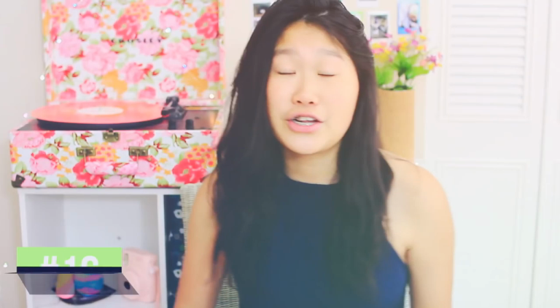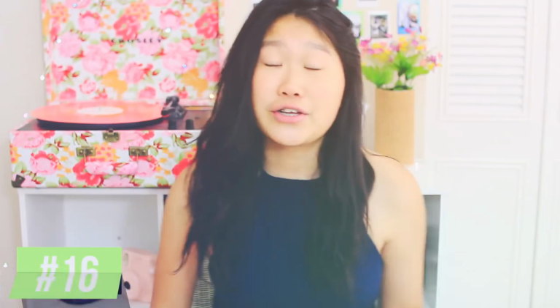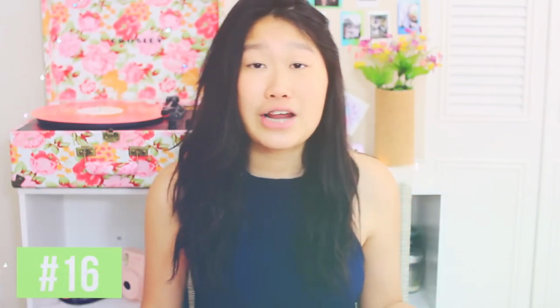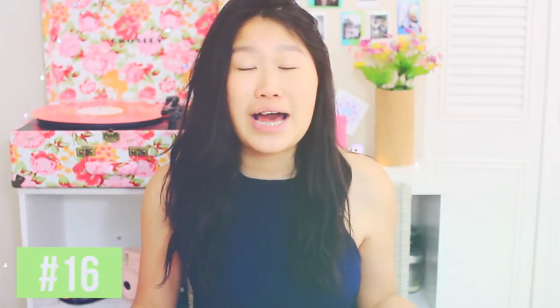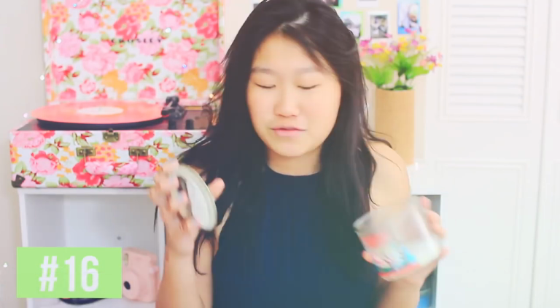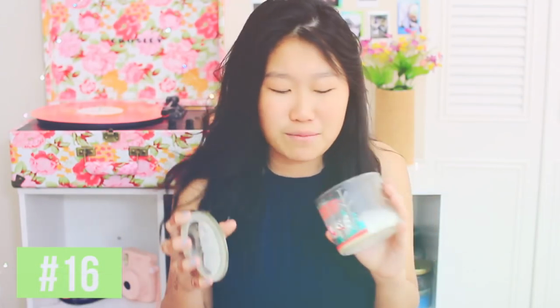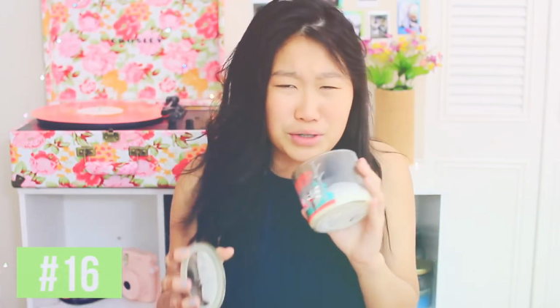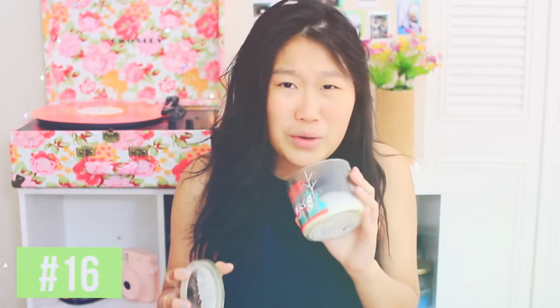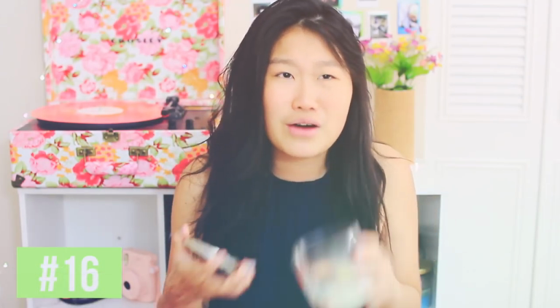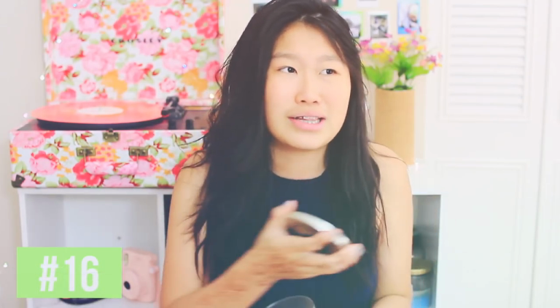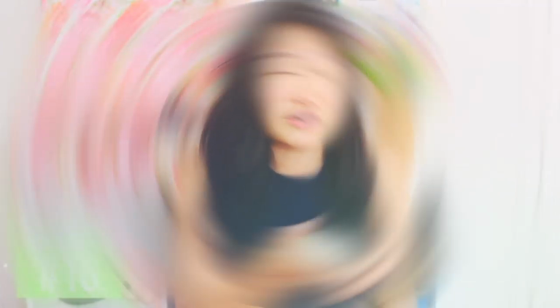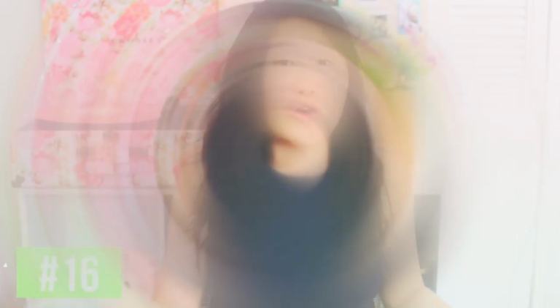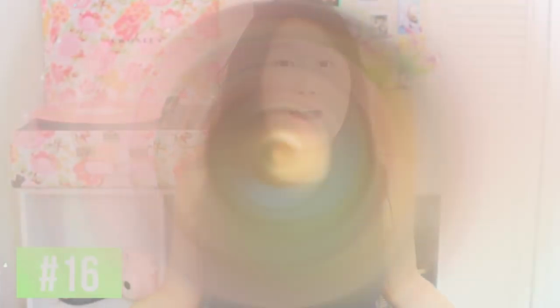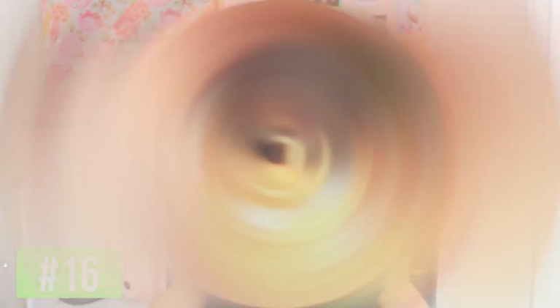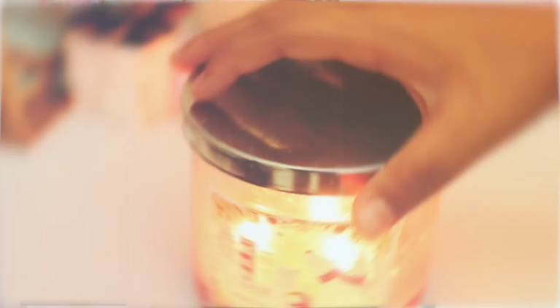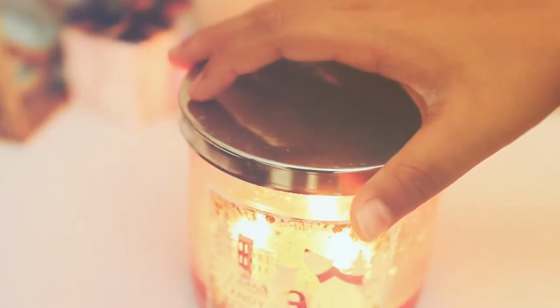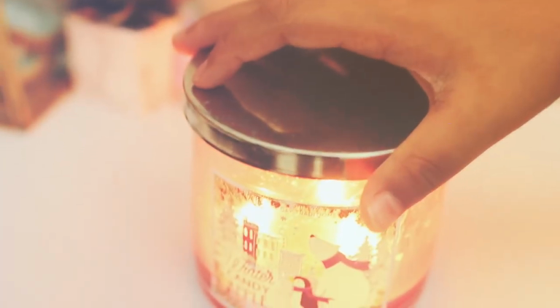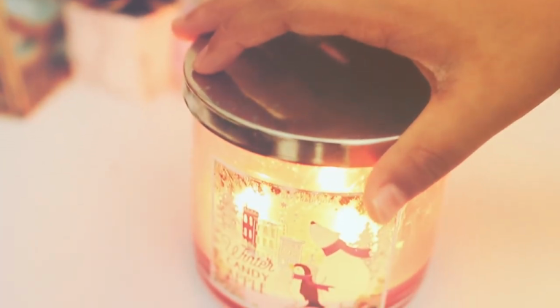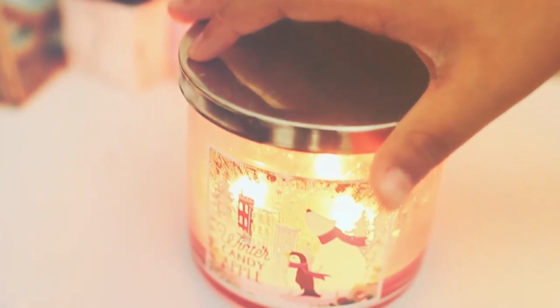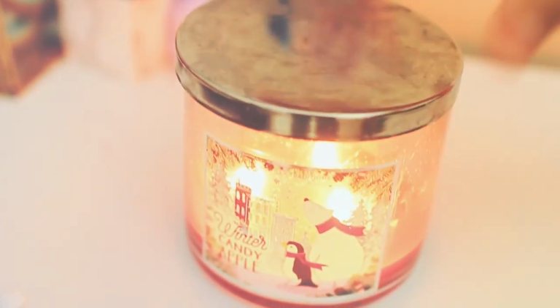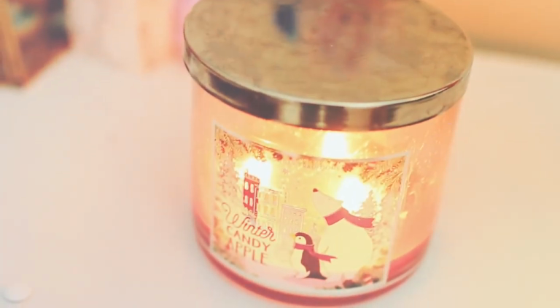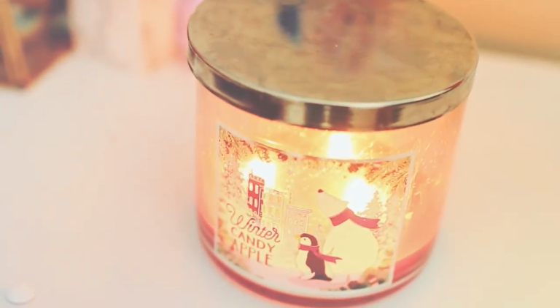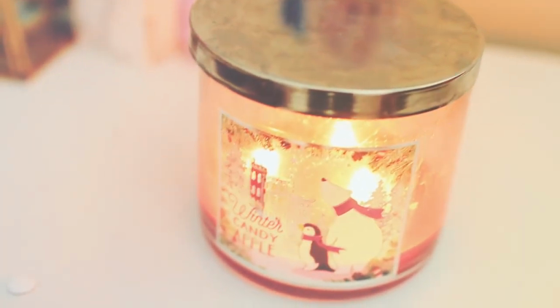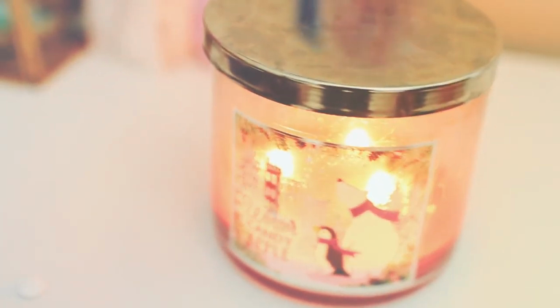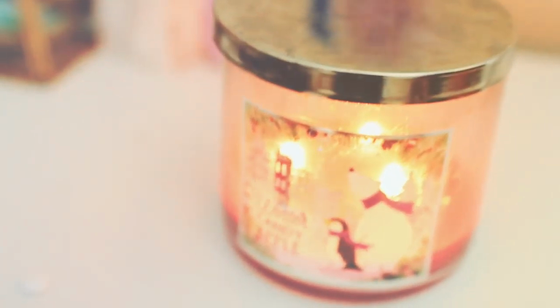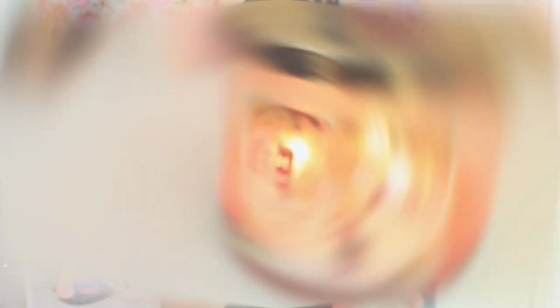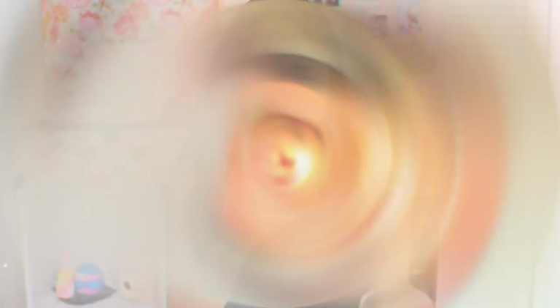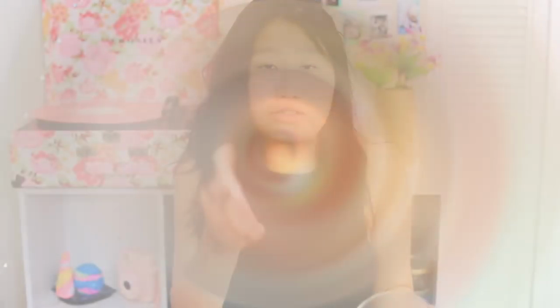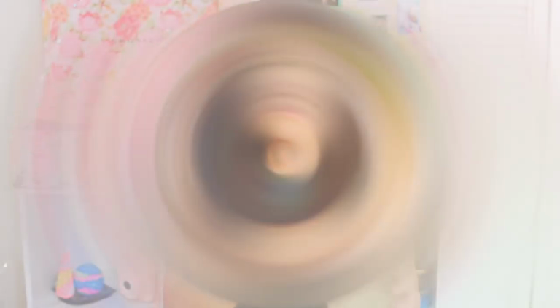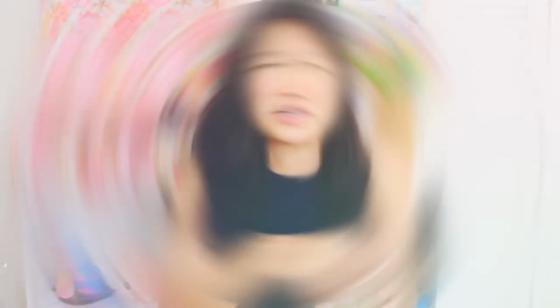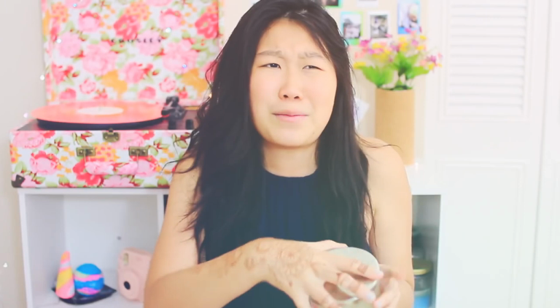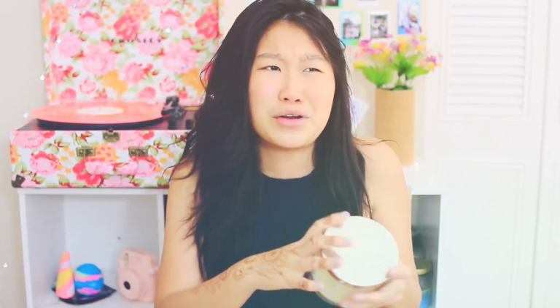Another candle hack: instead of blowing it out and letting your whole house smell like smoke after a nice candle, you can actually just put the cap on.